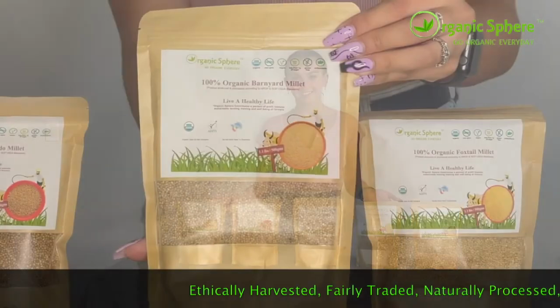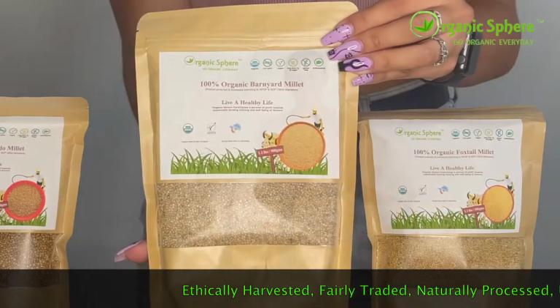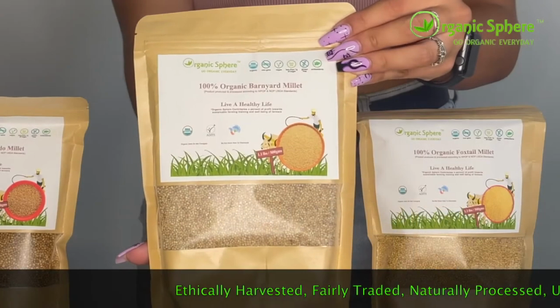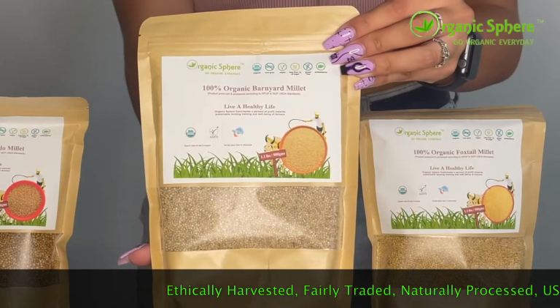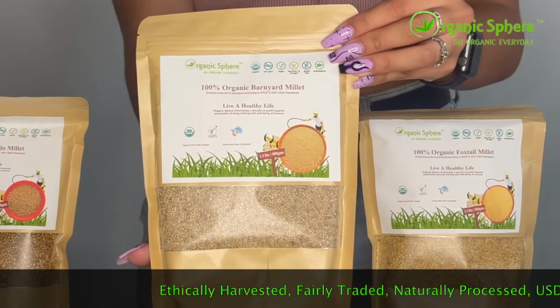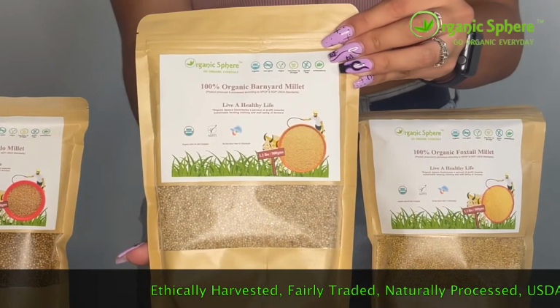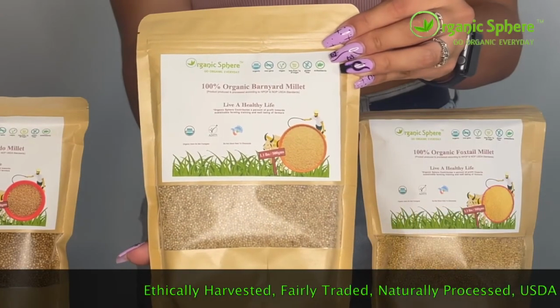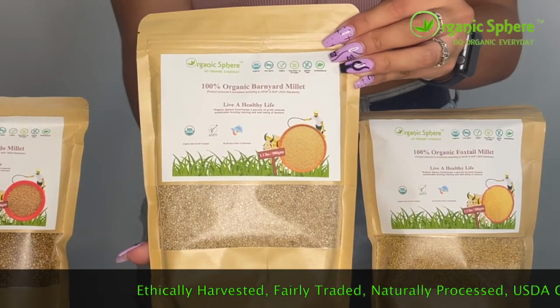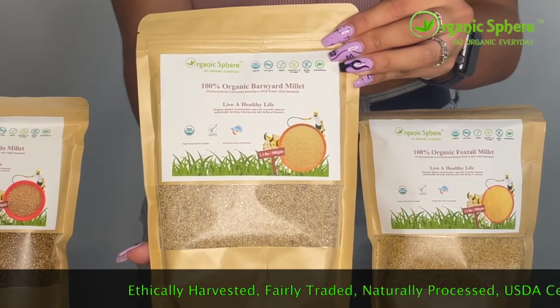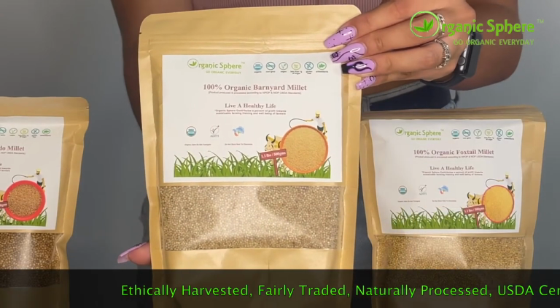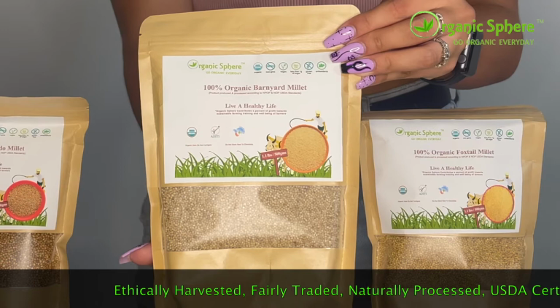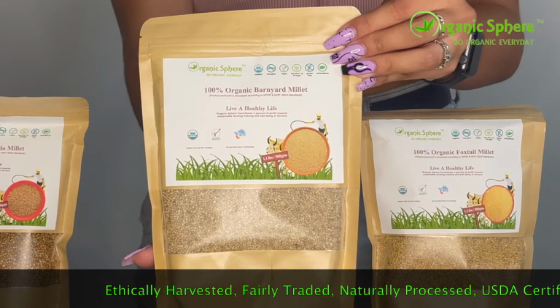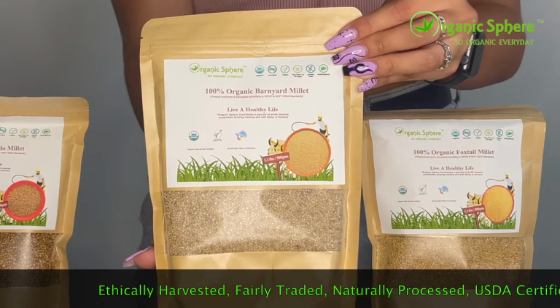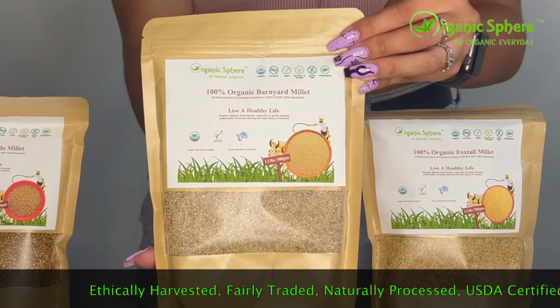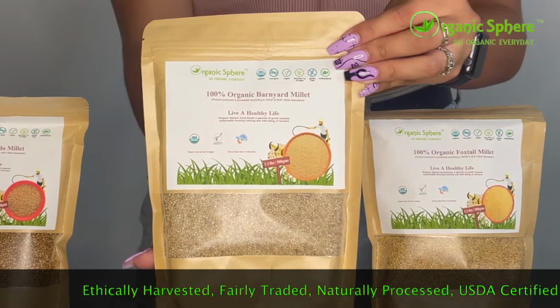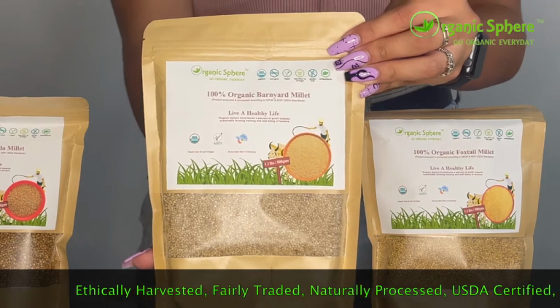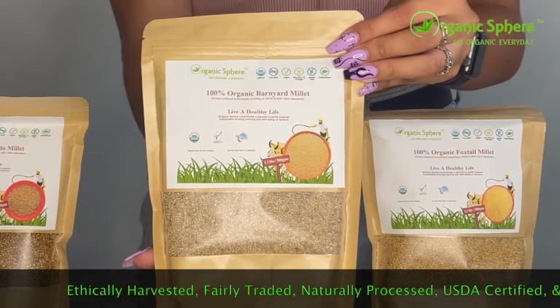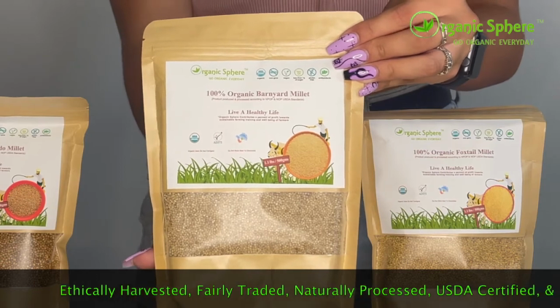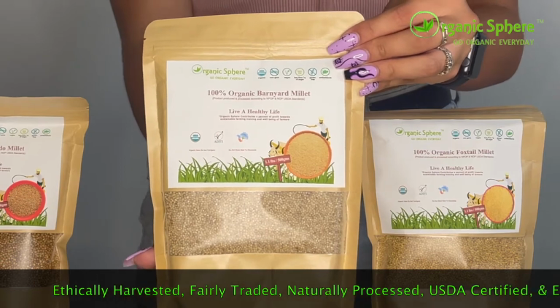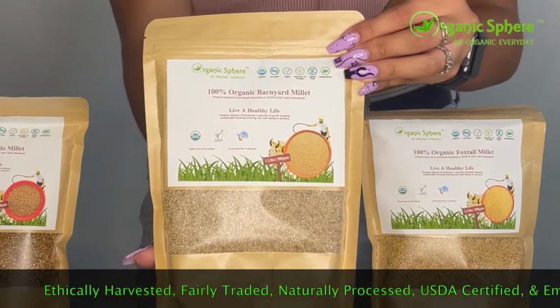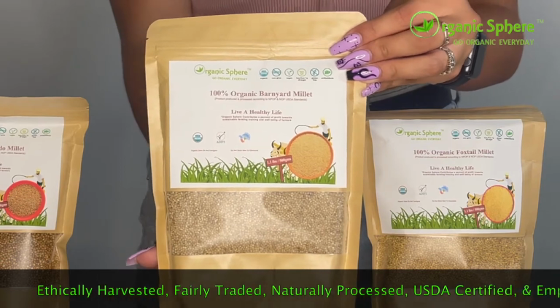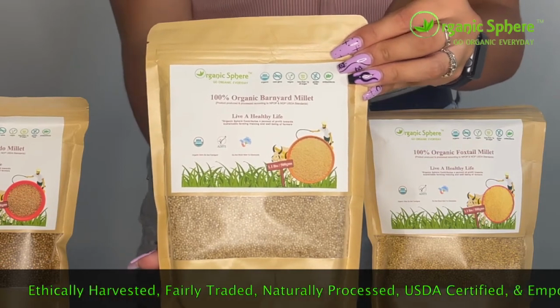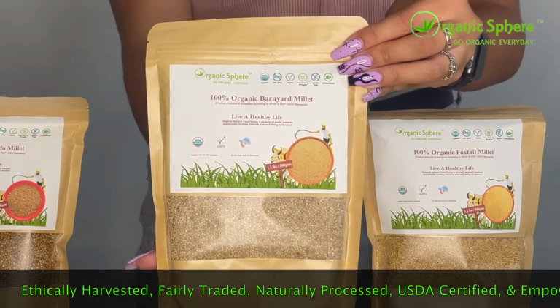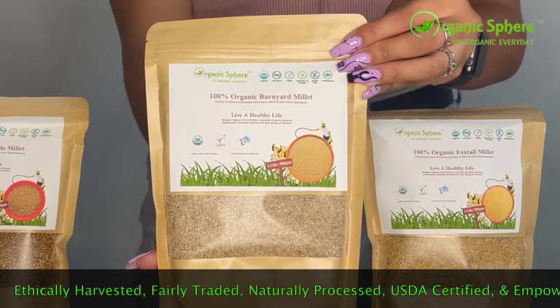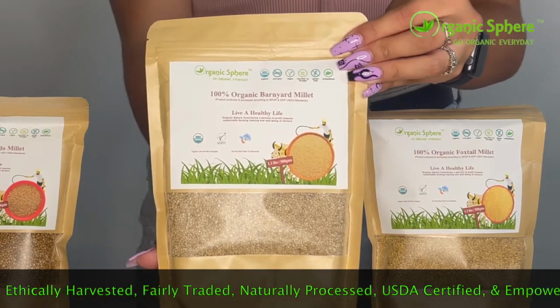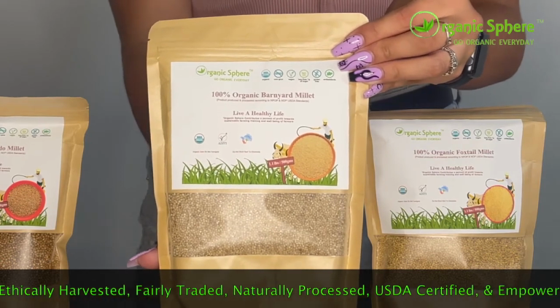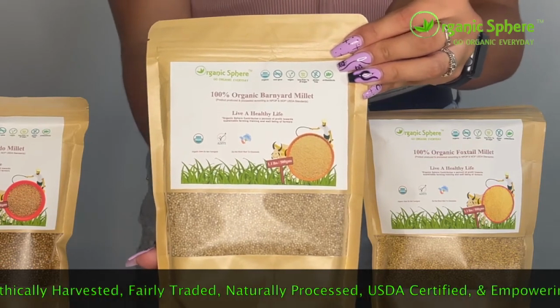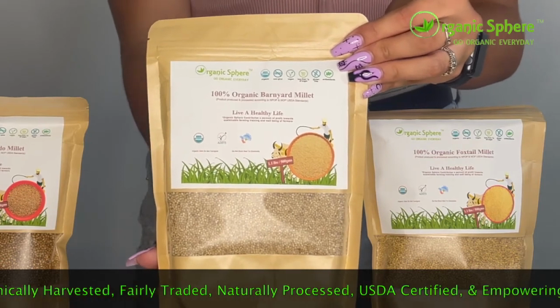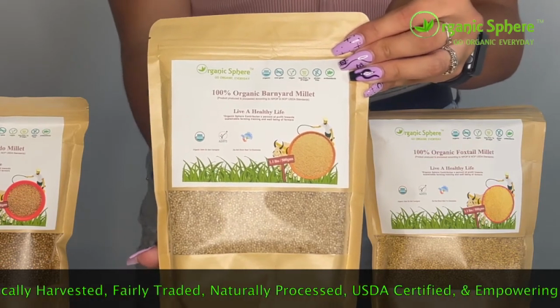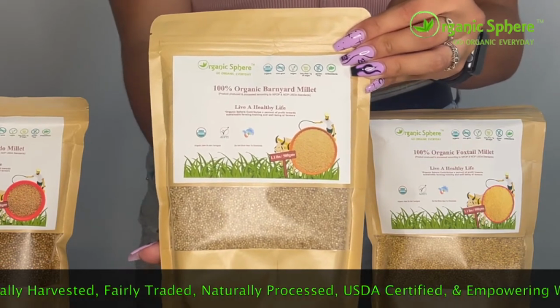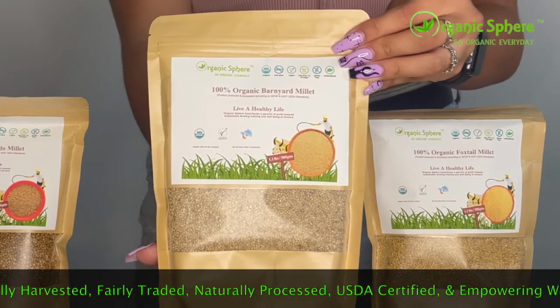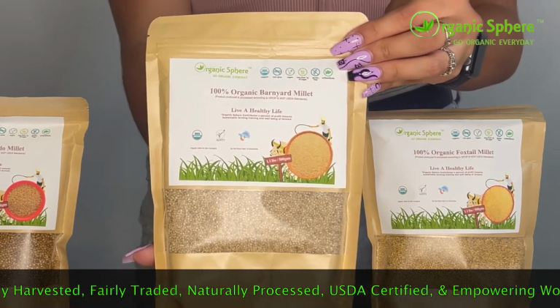Barnyard Millet, which helps cleanse the liver and all soft organs such as kidneys, gall, and urinary bladder.